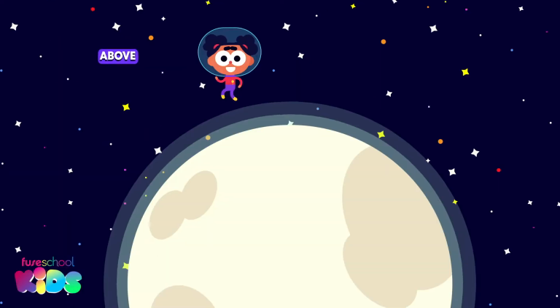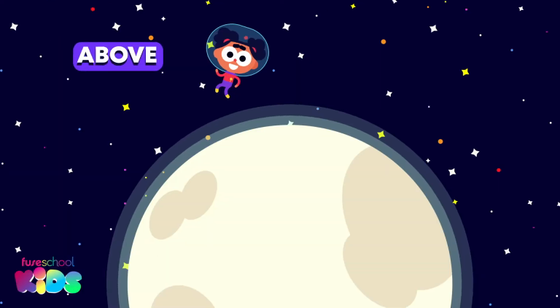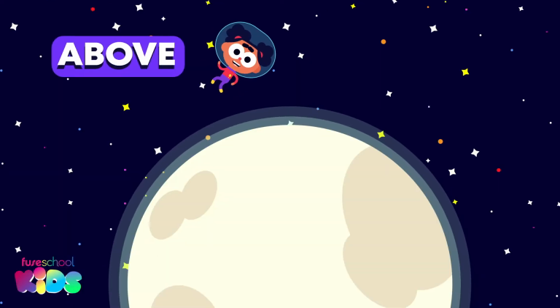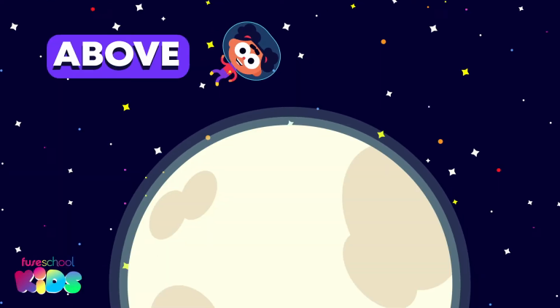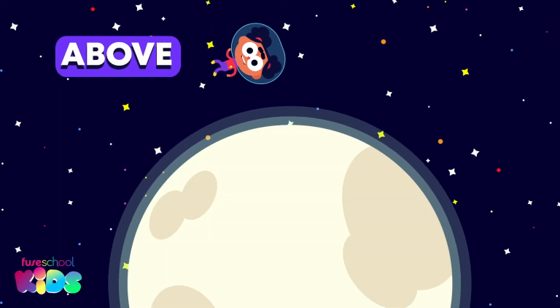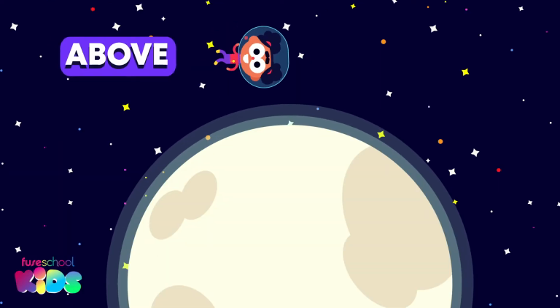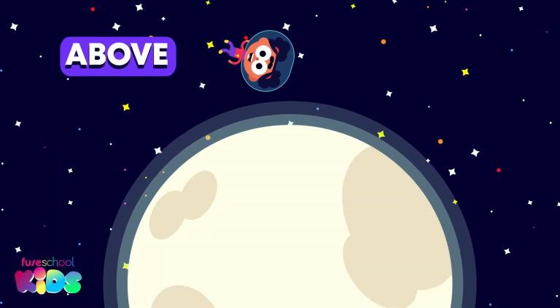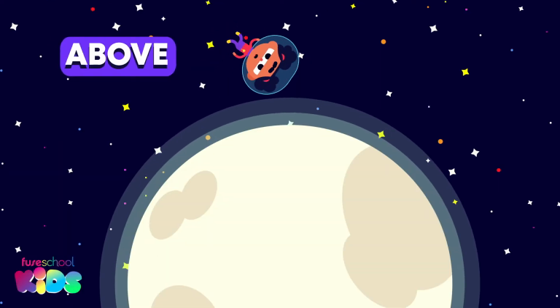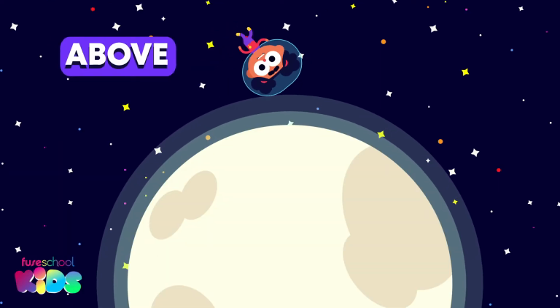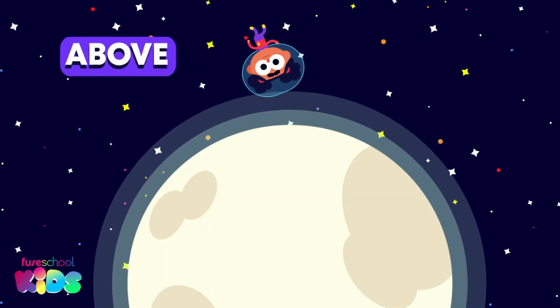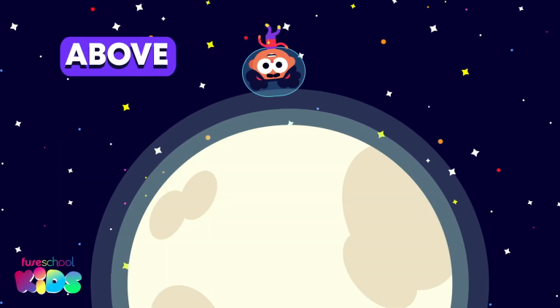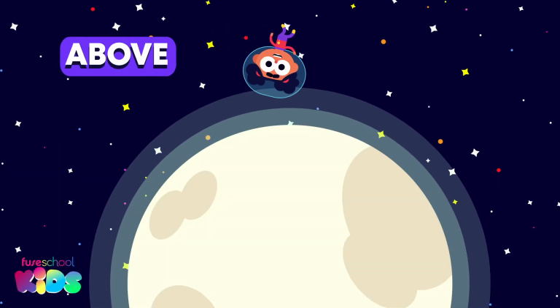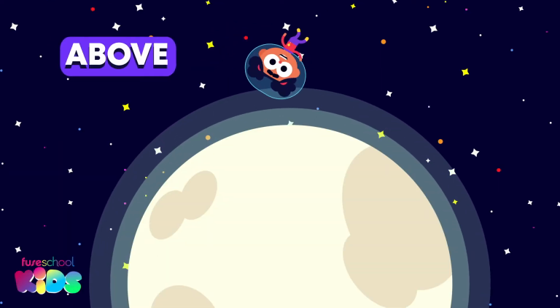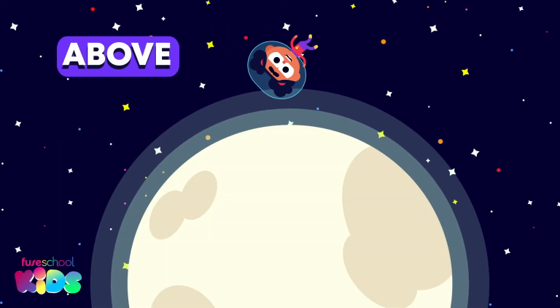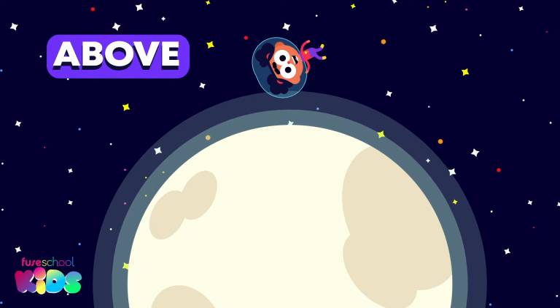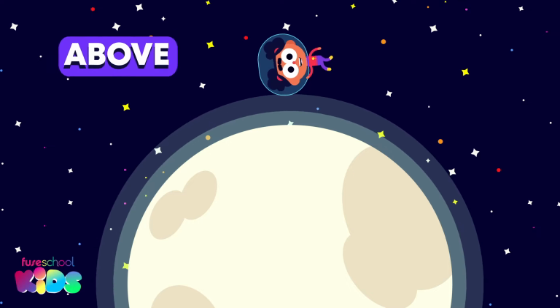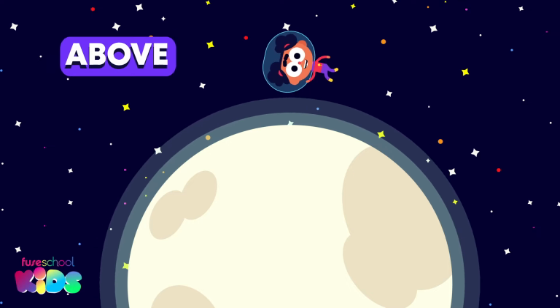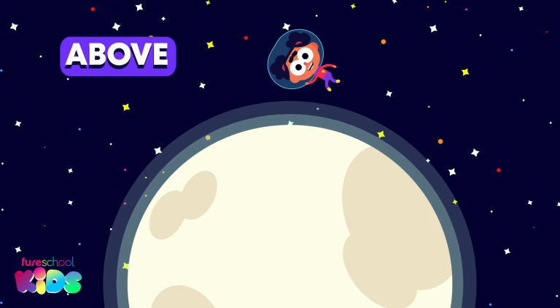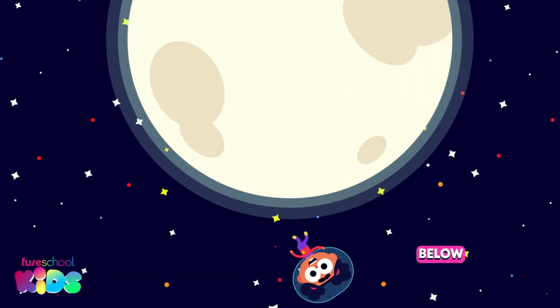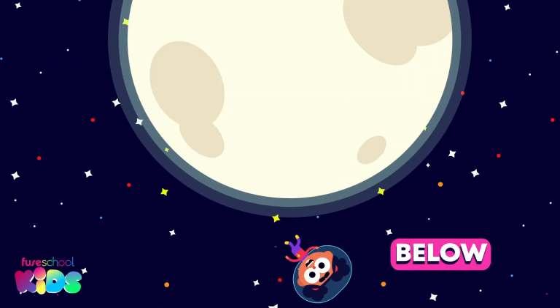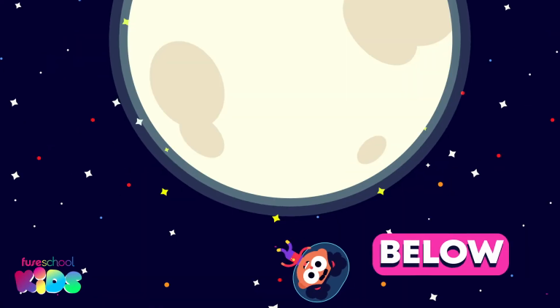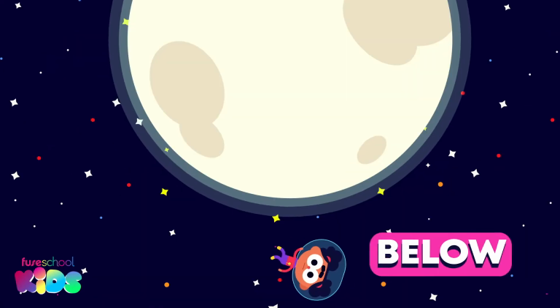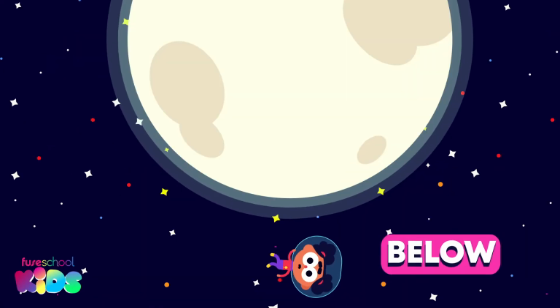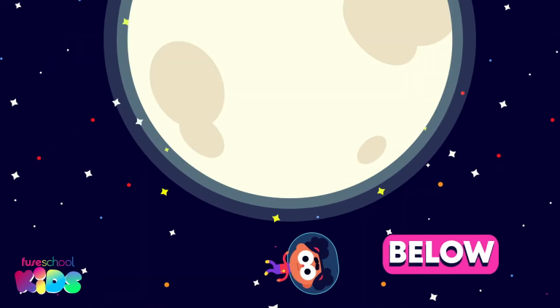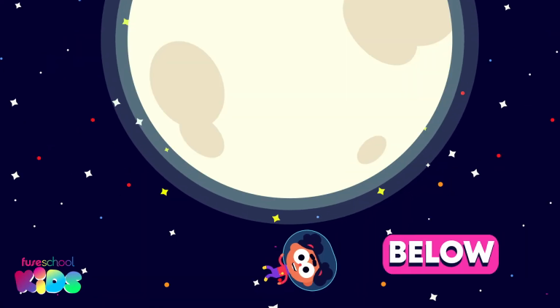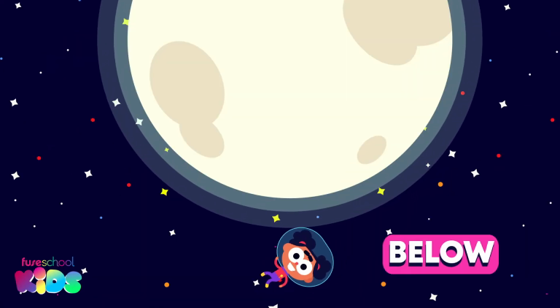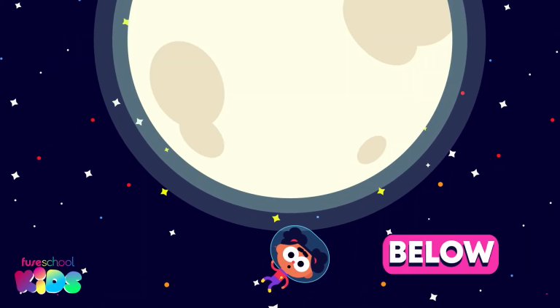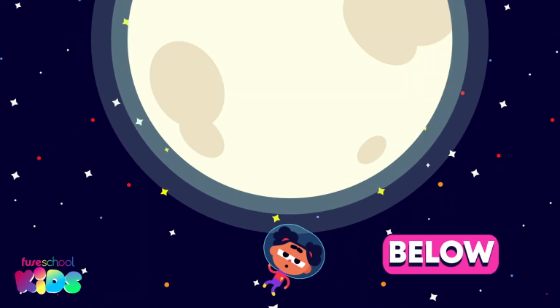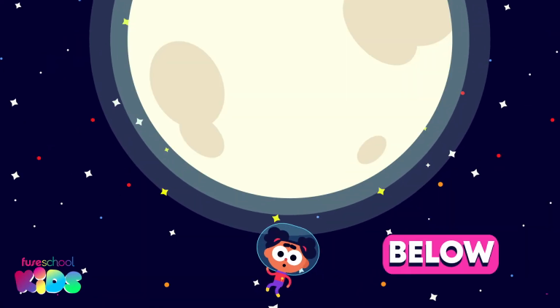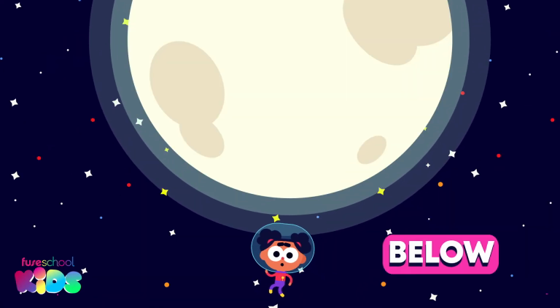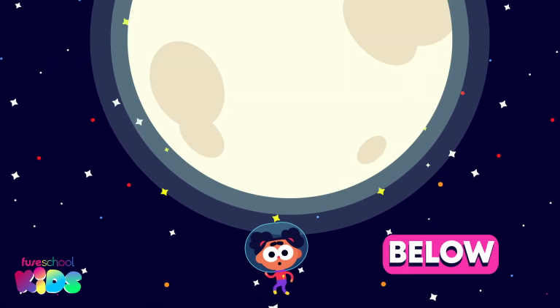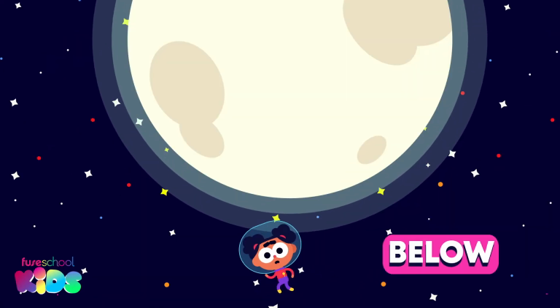I can float above the moon. Above! I can float below the moon too. Below!